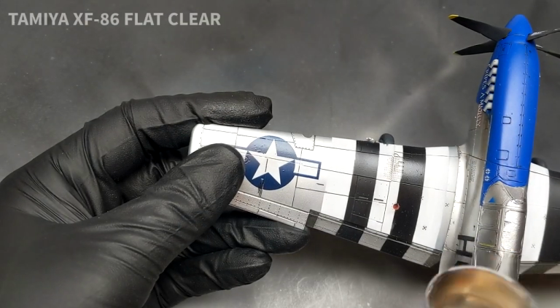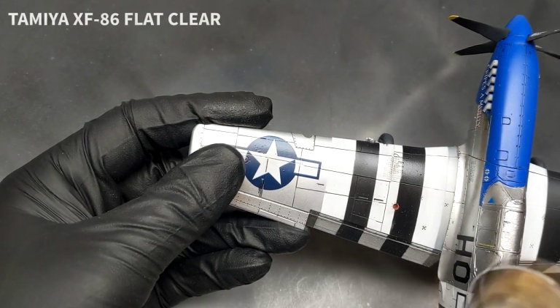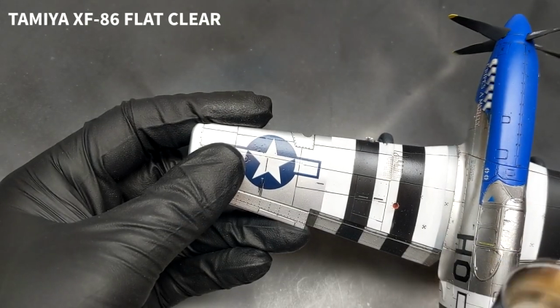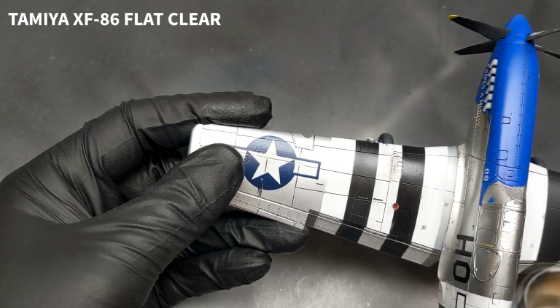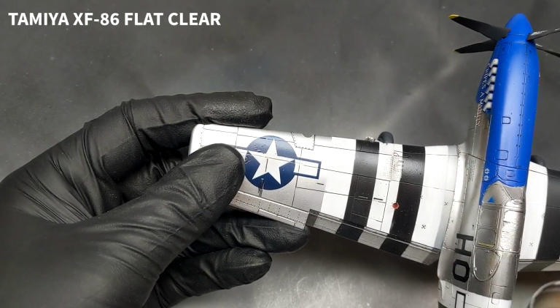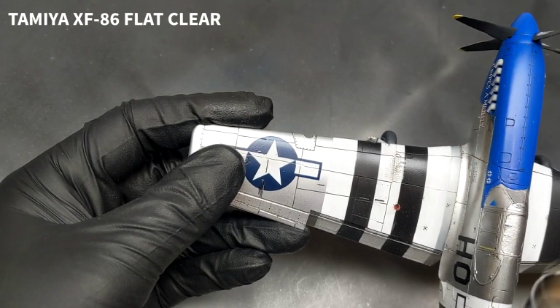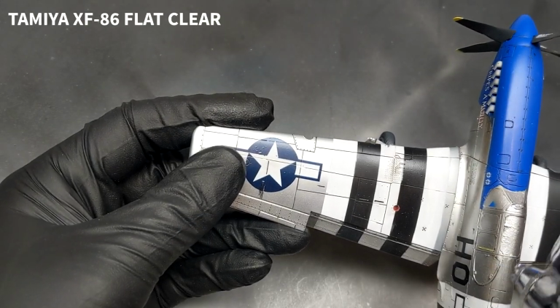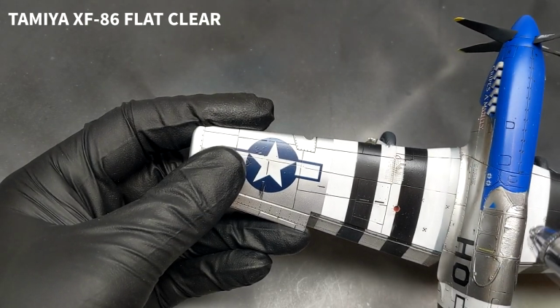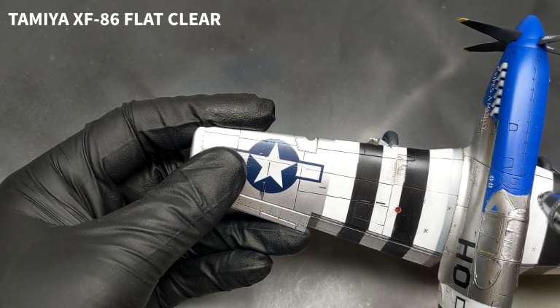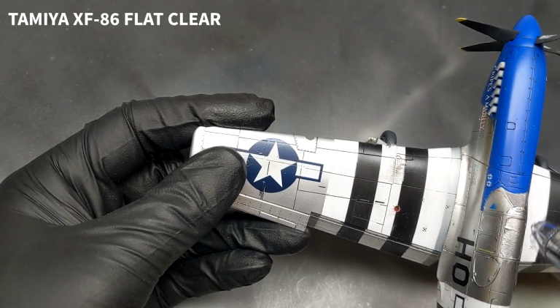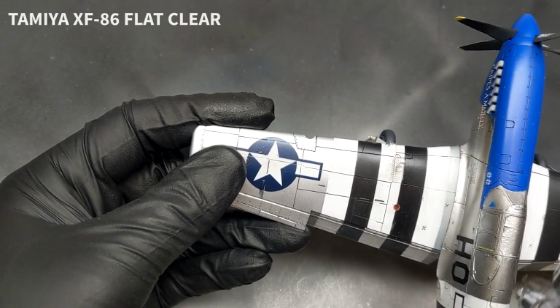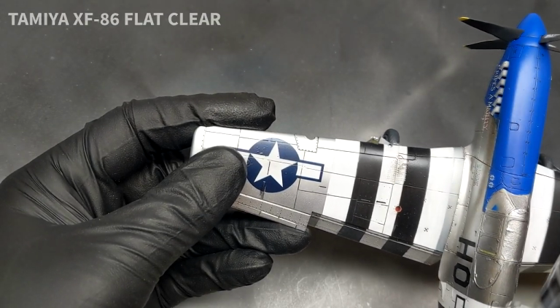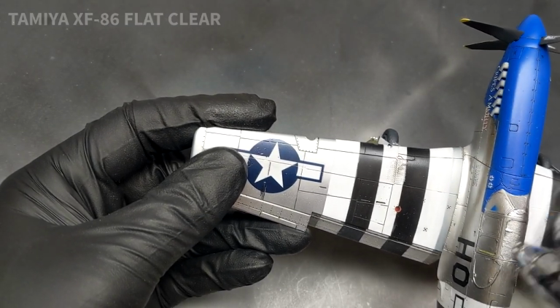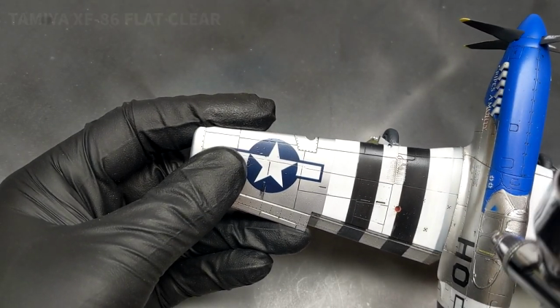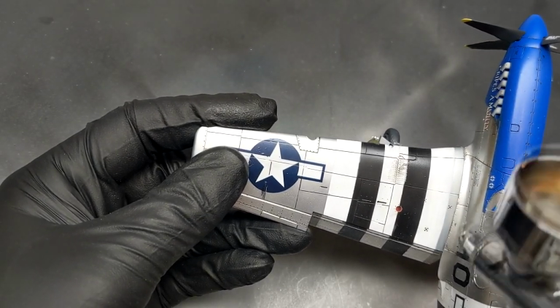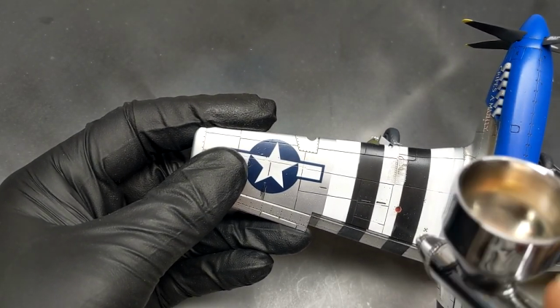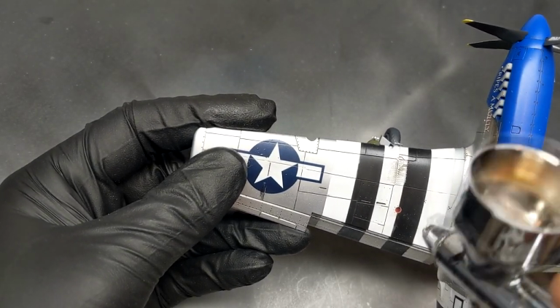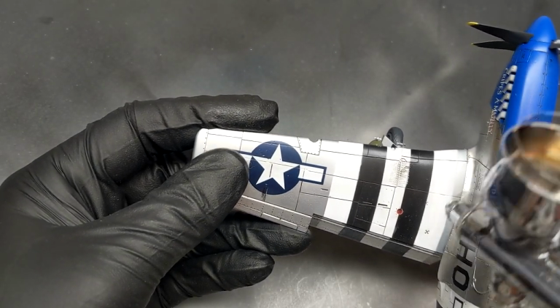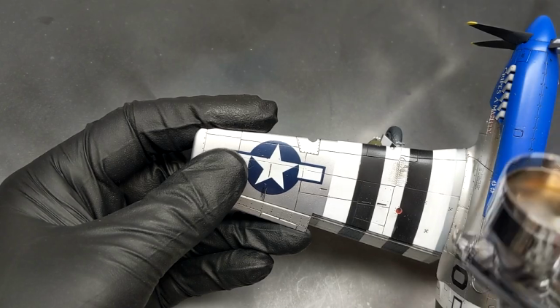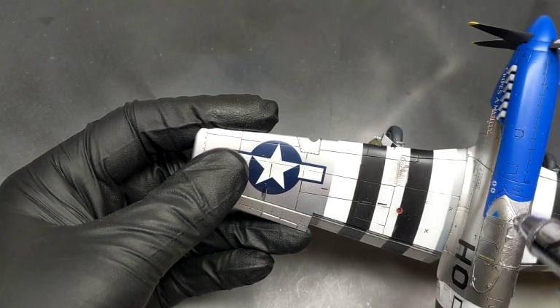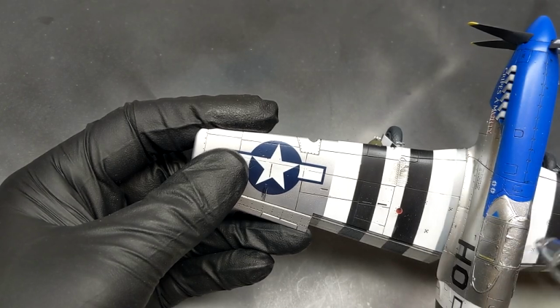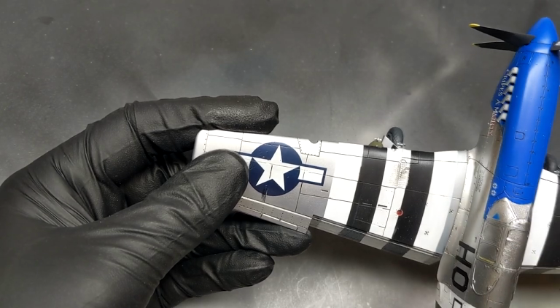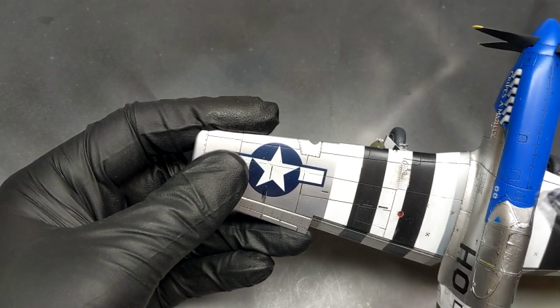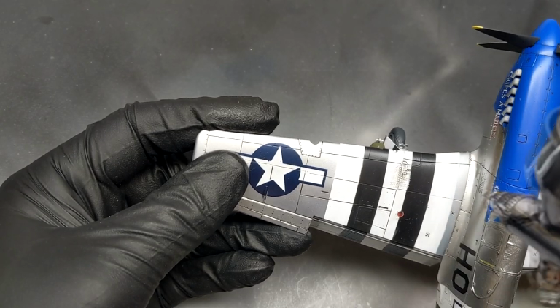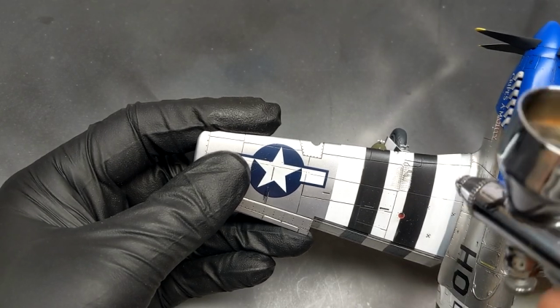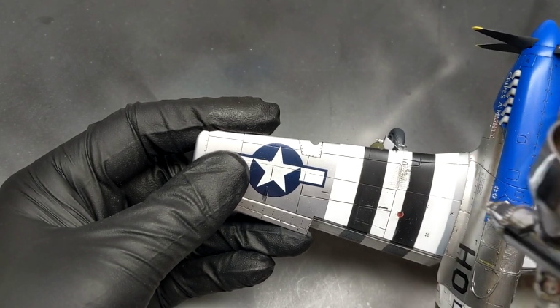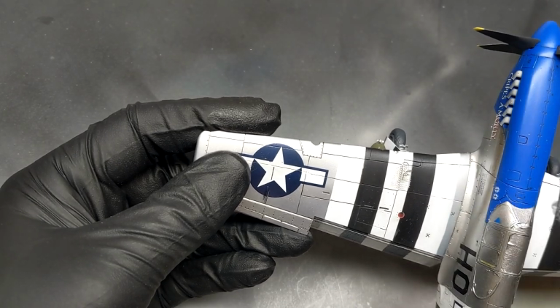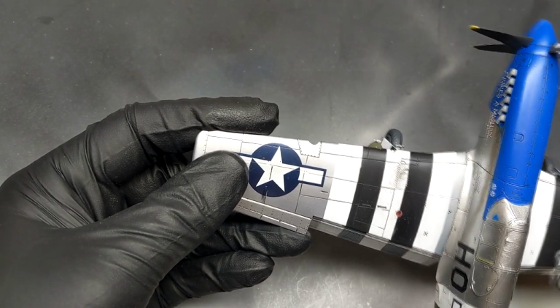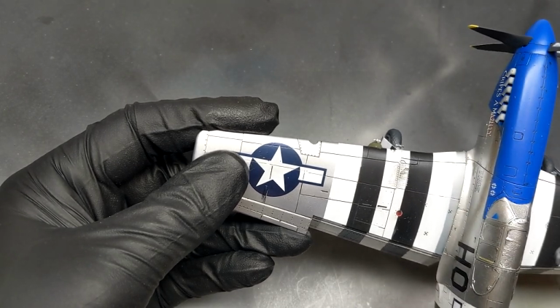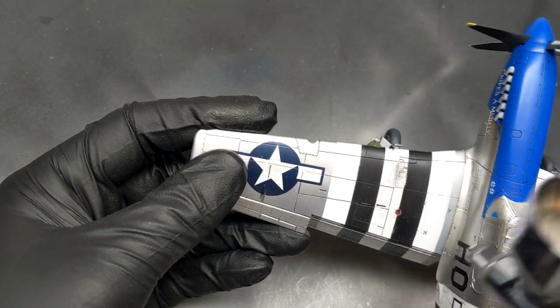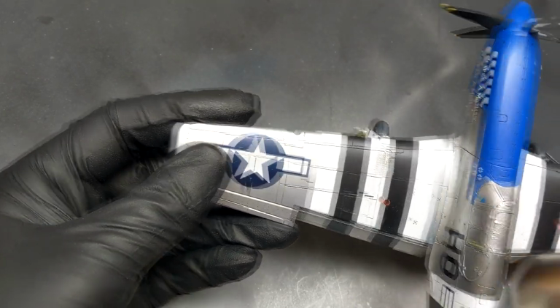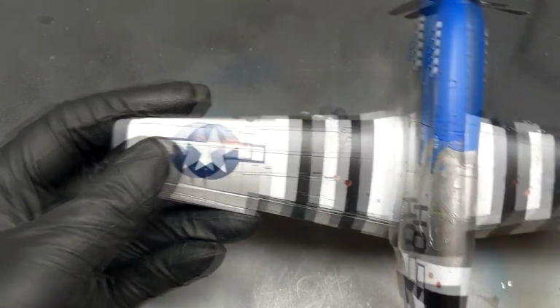I think the worst thing I did to the Blue Nose Mustang was hit it with a semi-gloss clear because it really took the shine away from the aircraft.